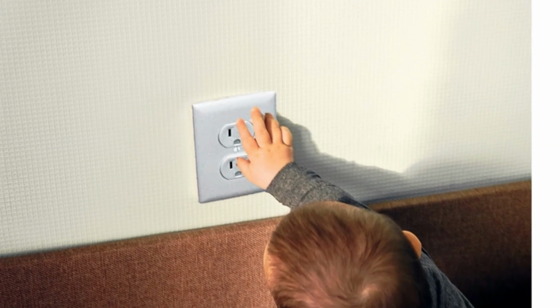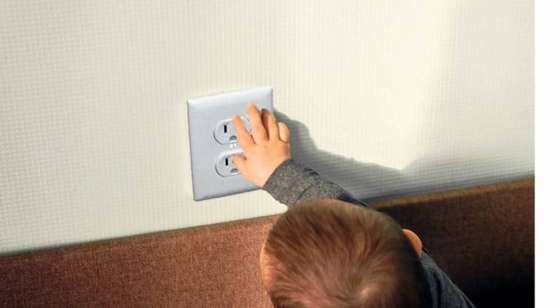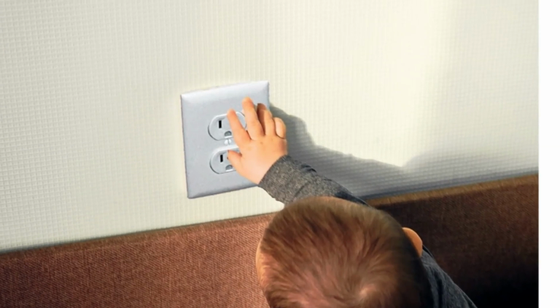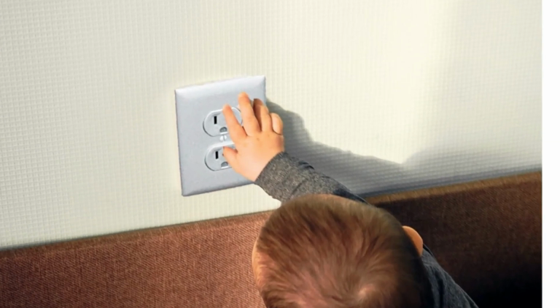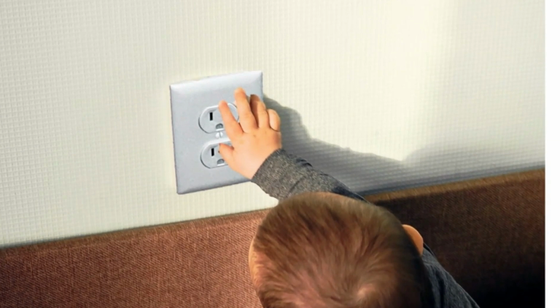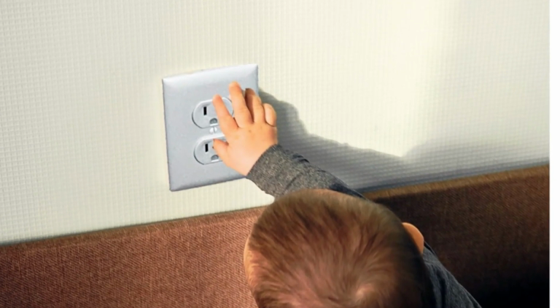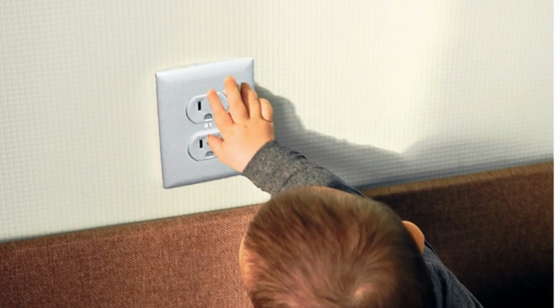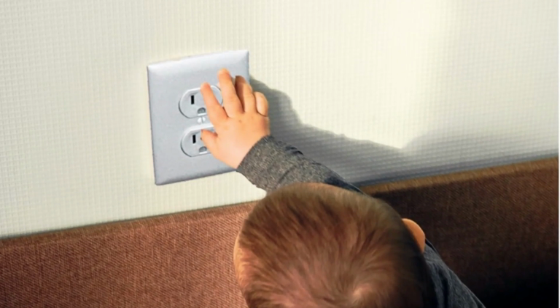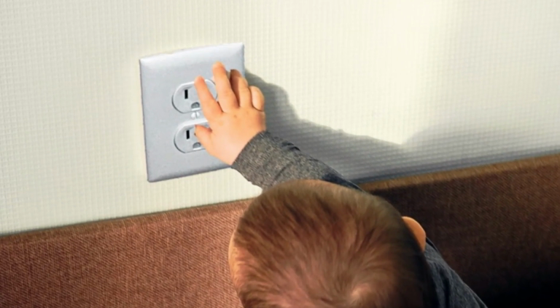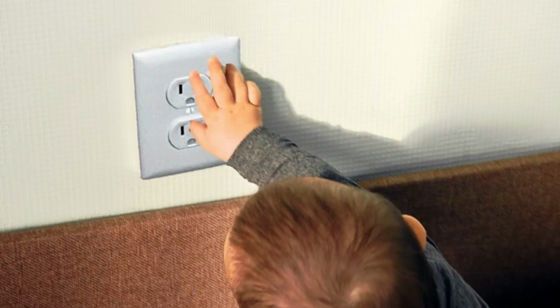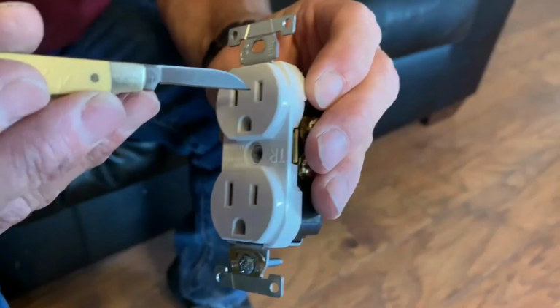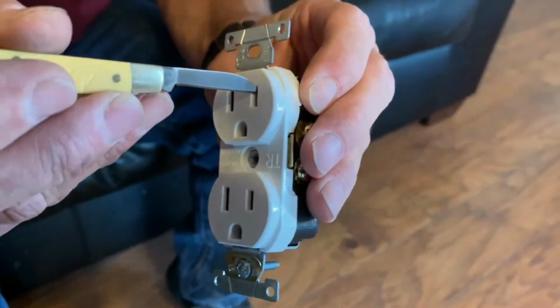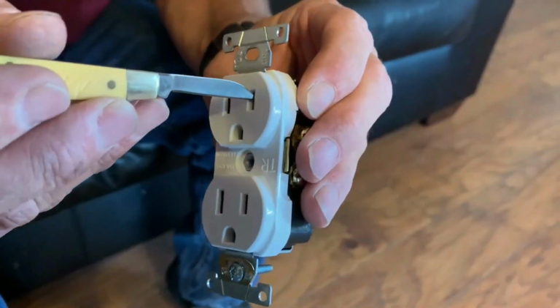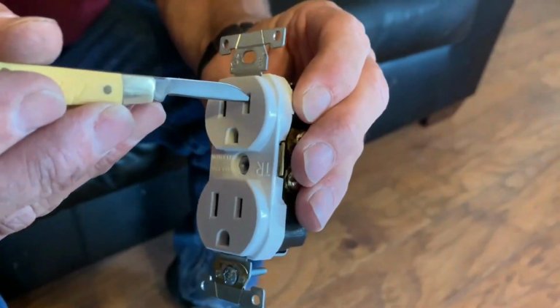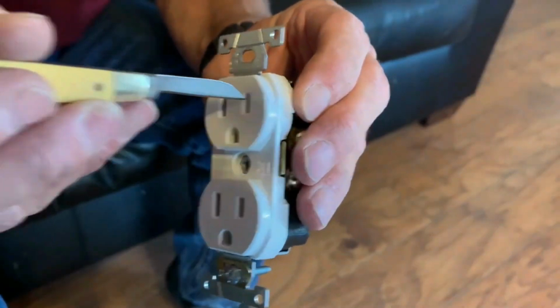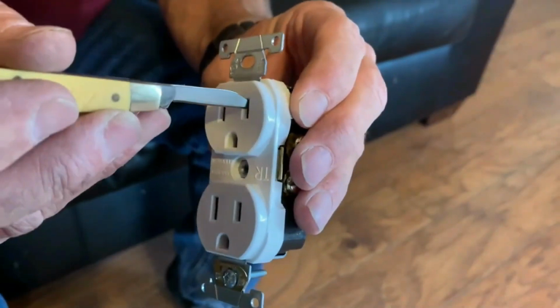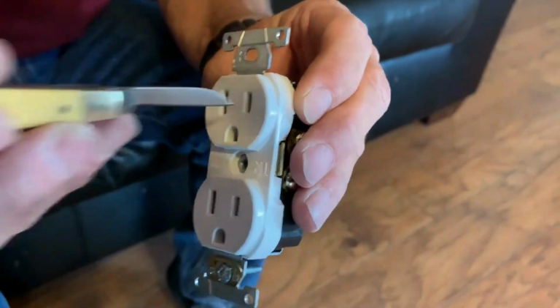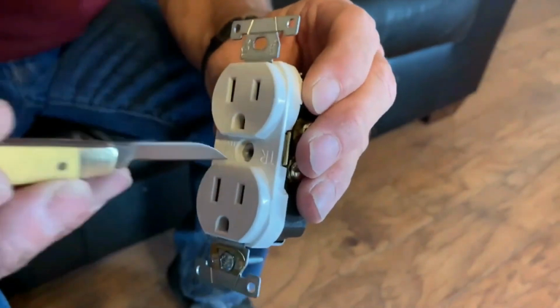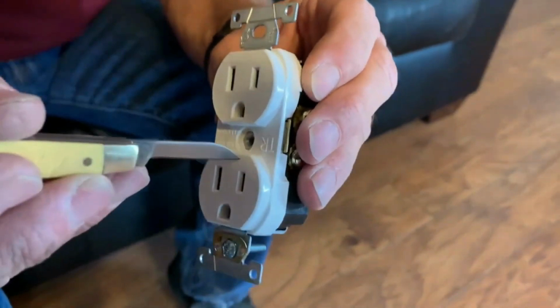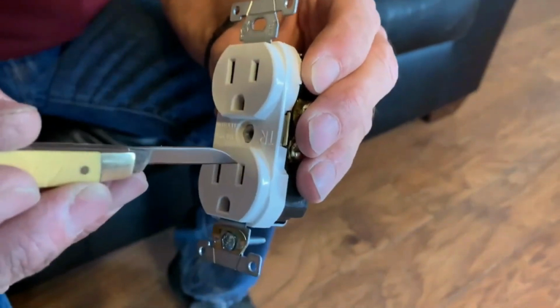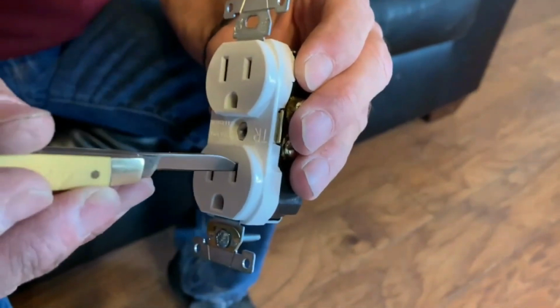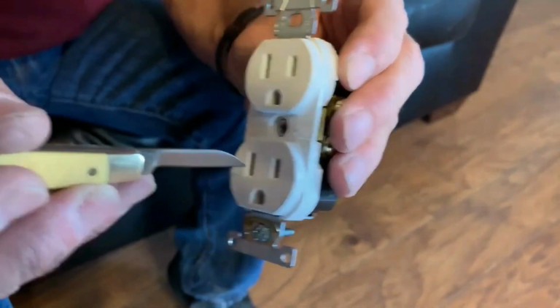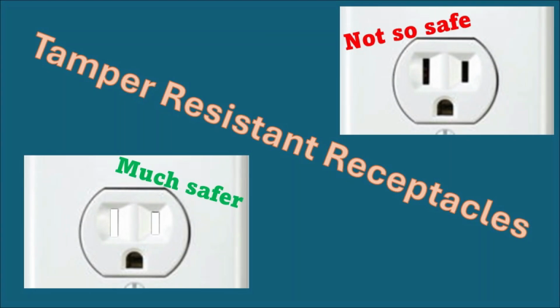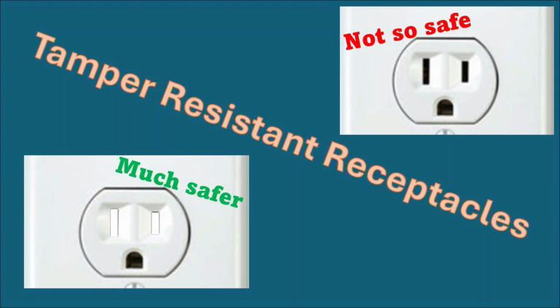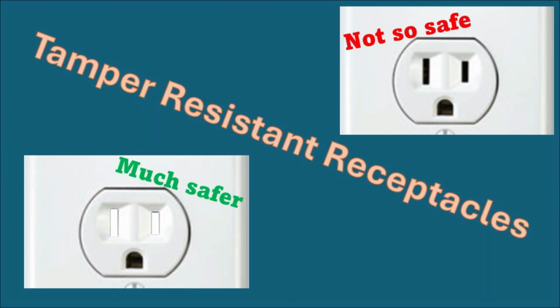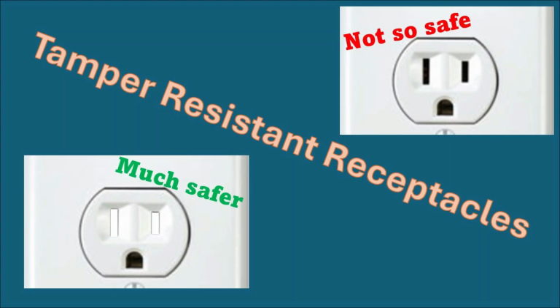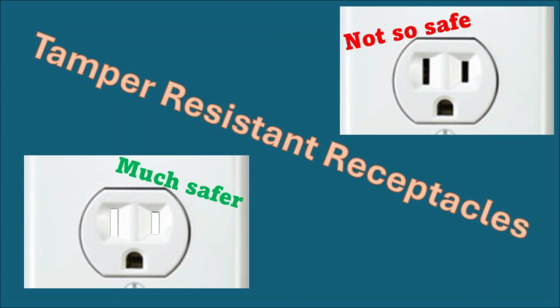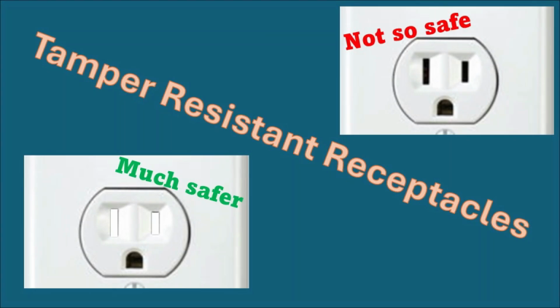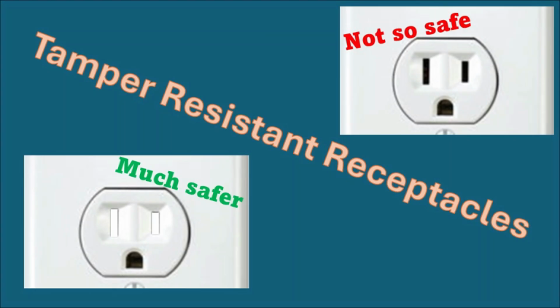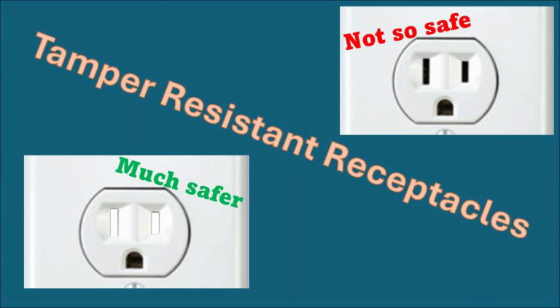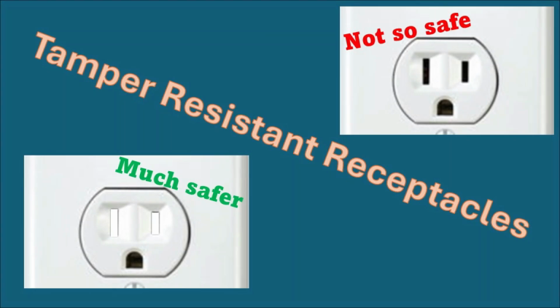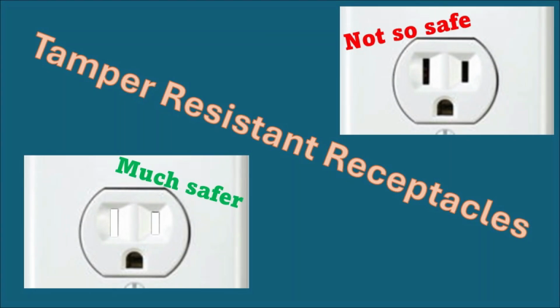Hi, I'm Mike, and our topic today is tamper-resistant receptacles. Let me show you how these things work.